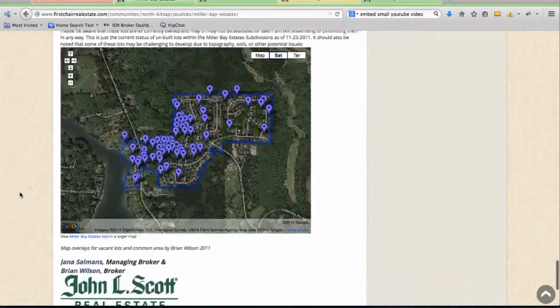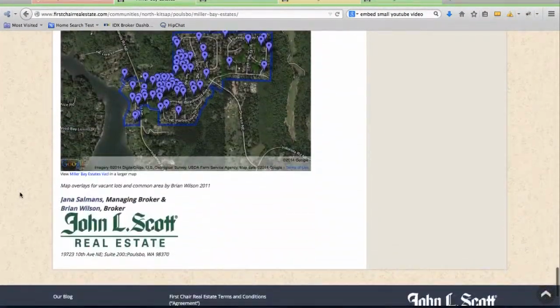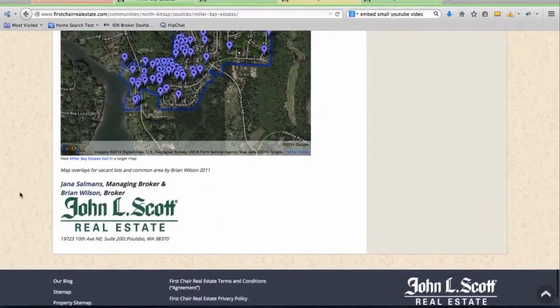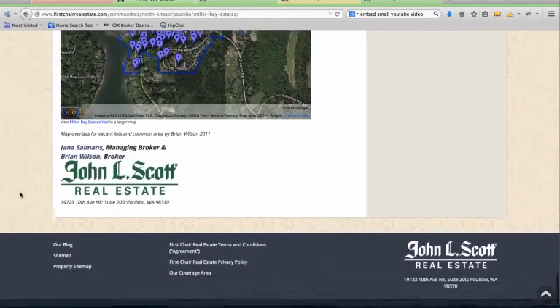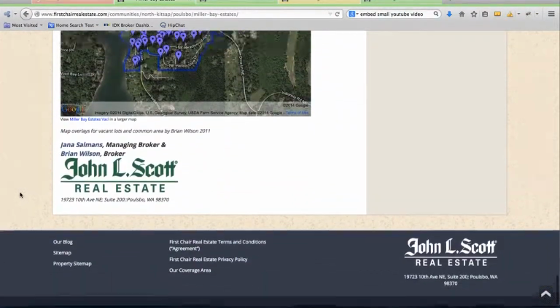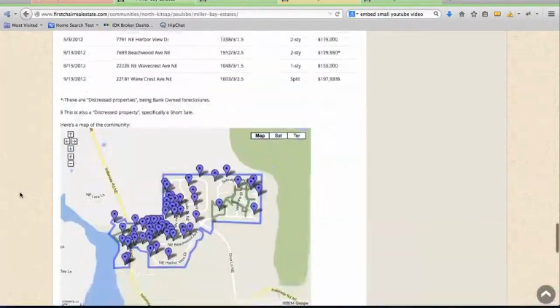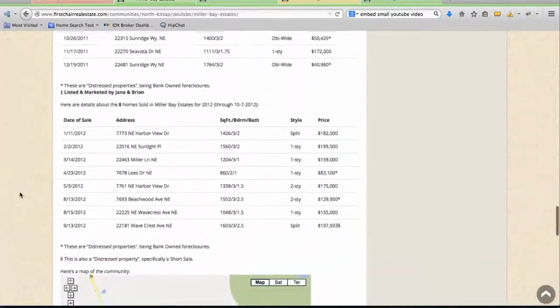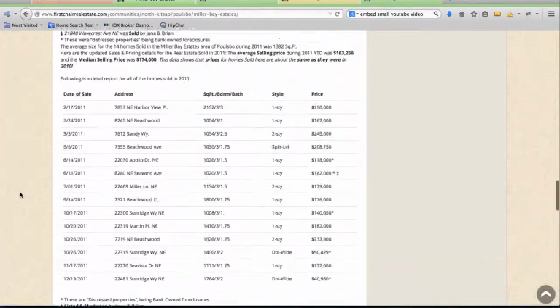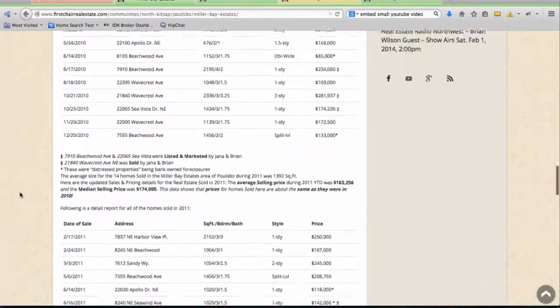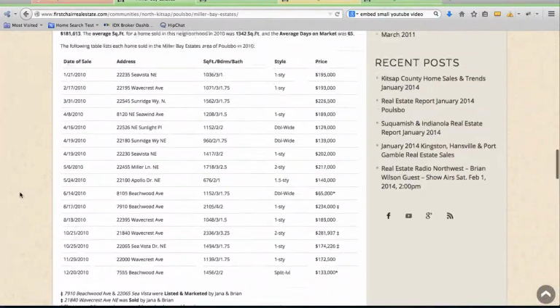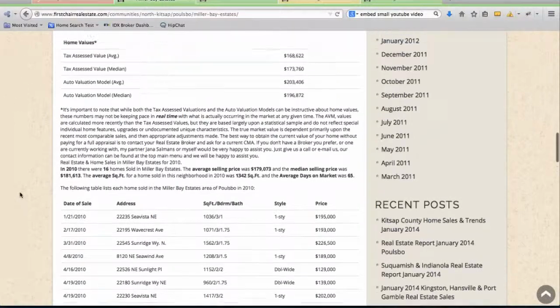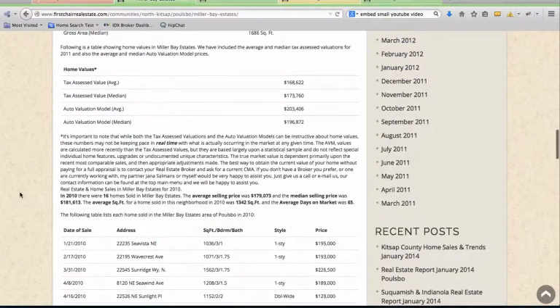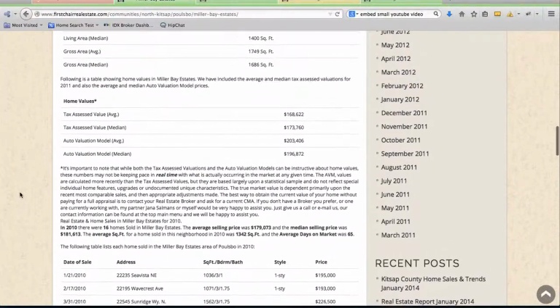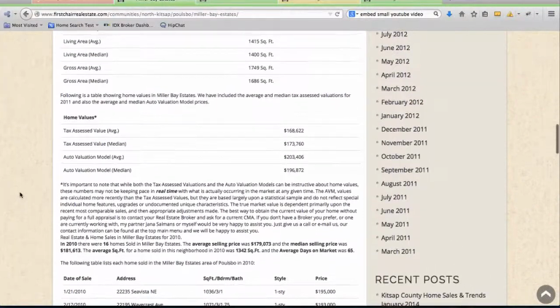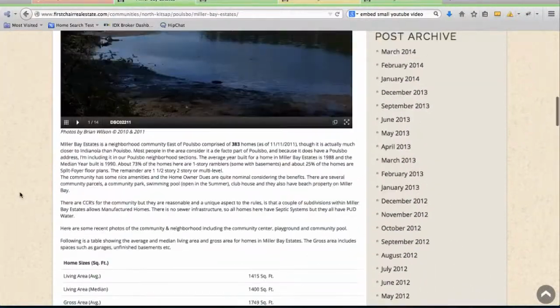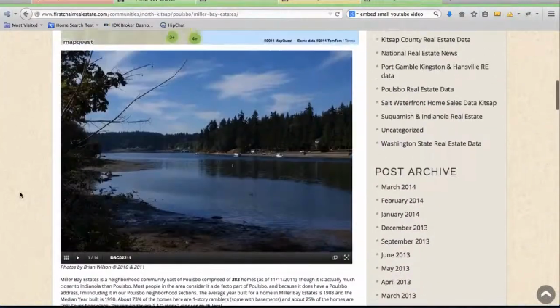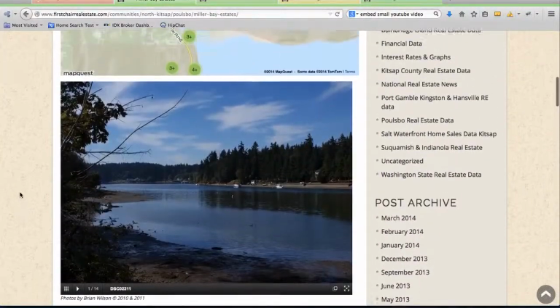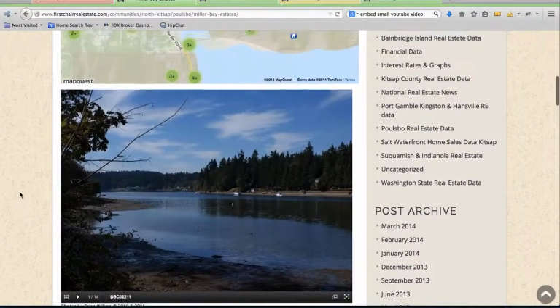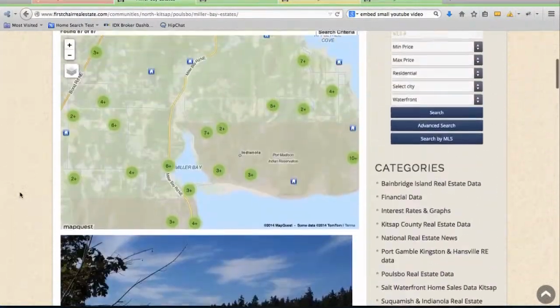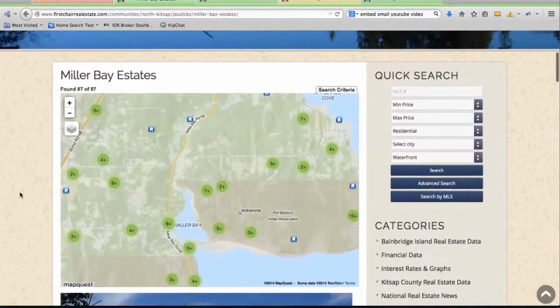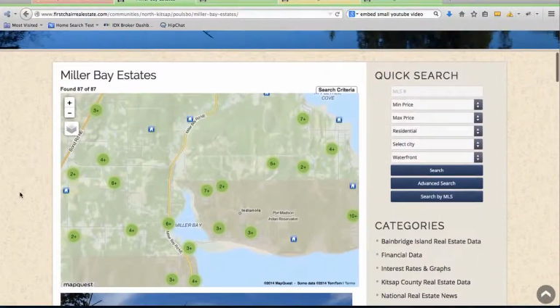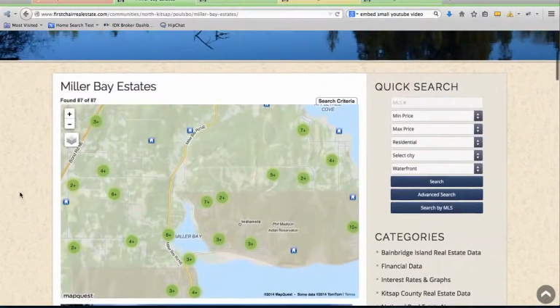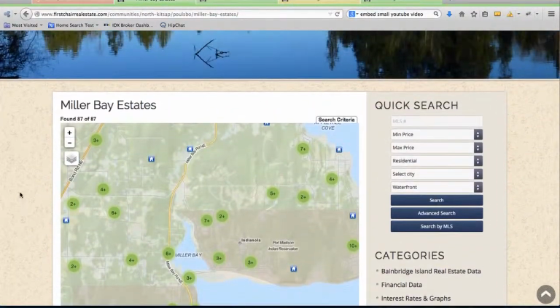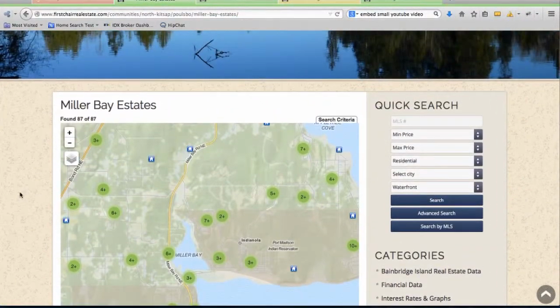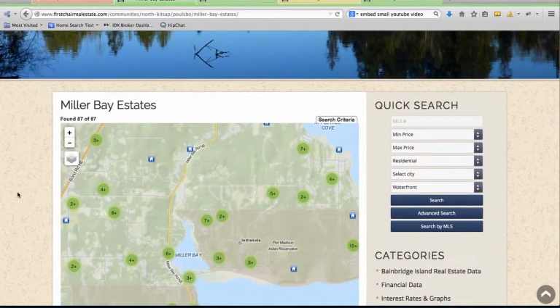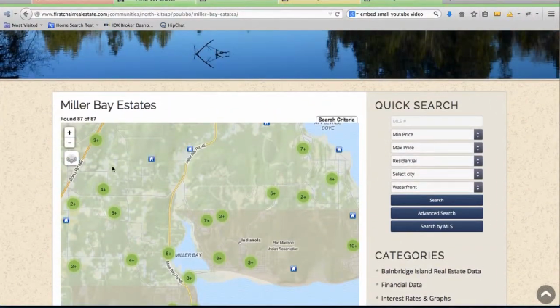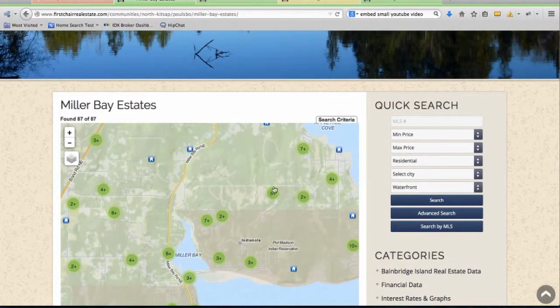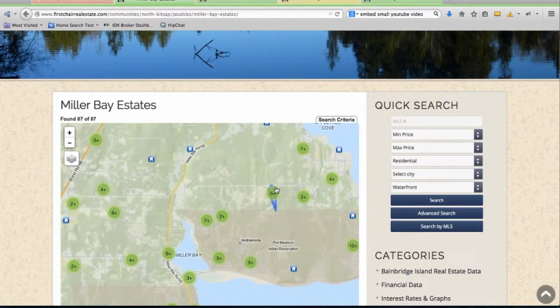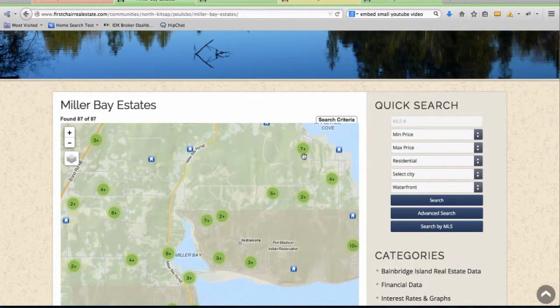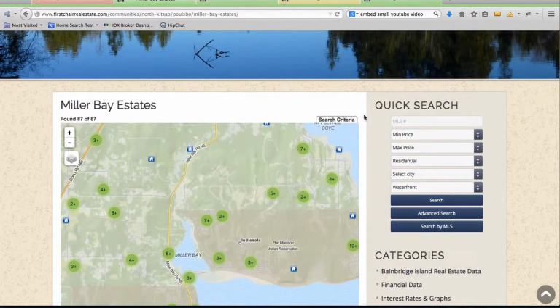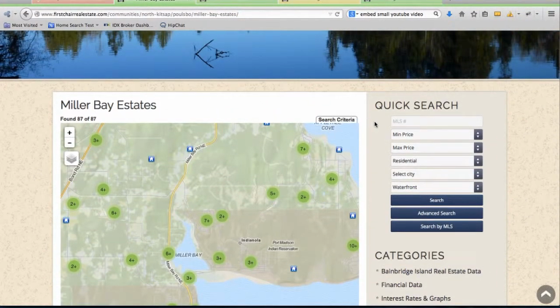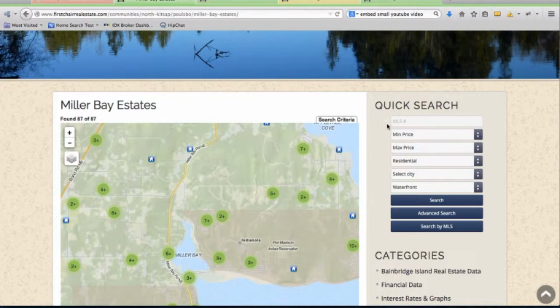More maps, more information. These community pages are just really, really built out and have a lot of valuable information for visitors.